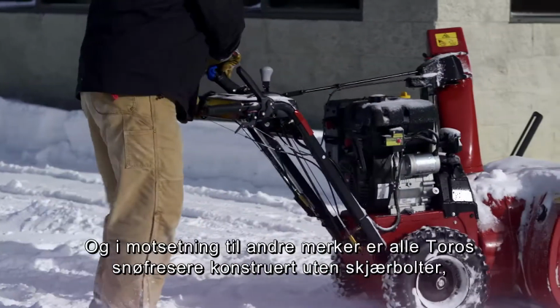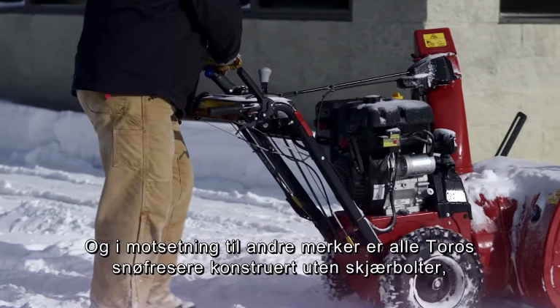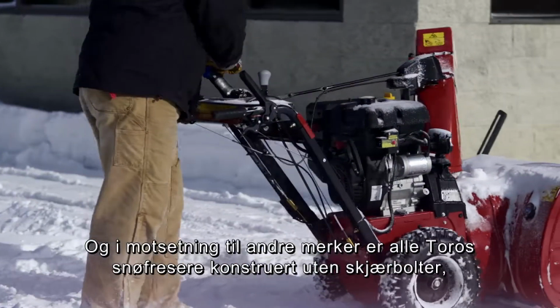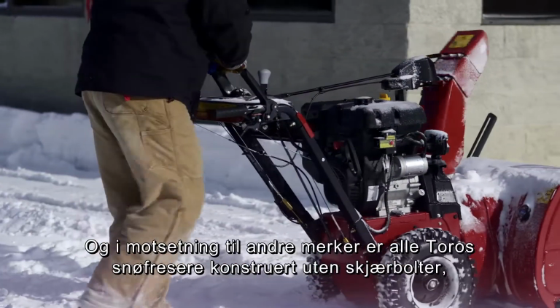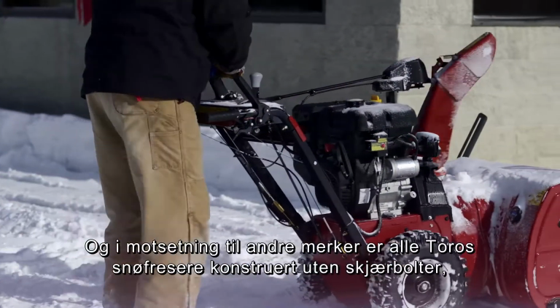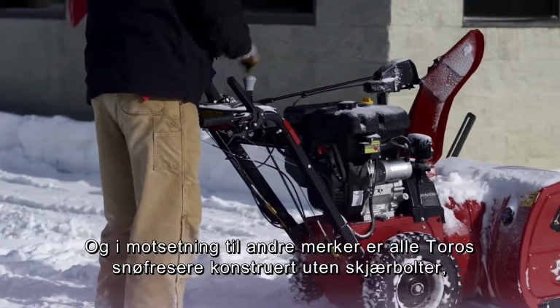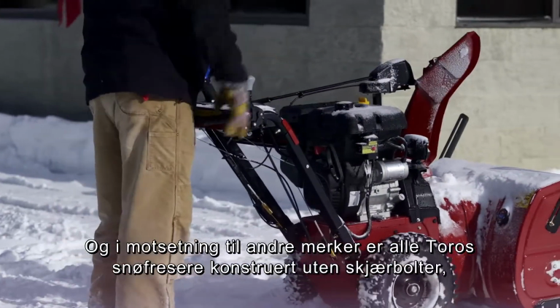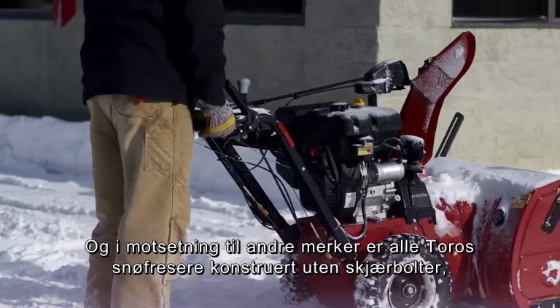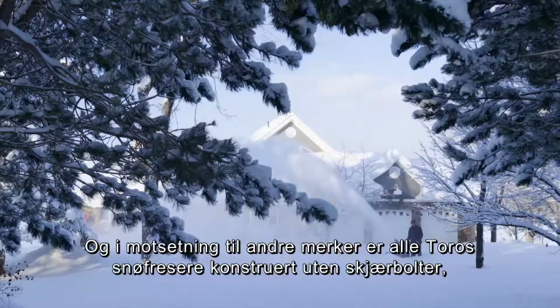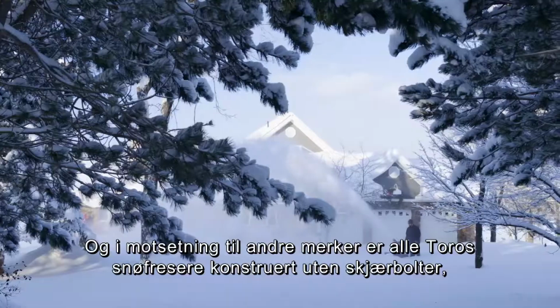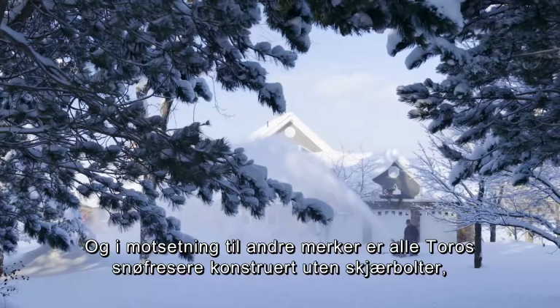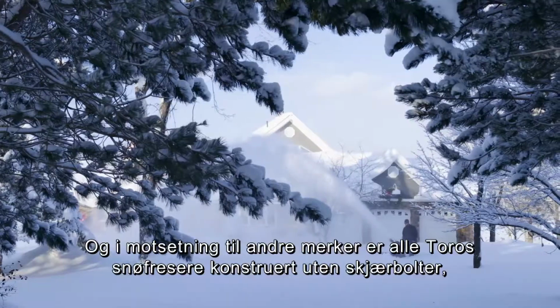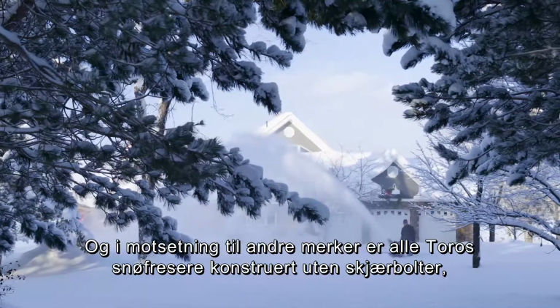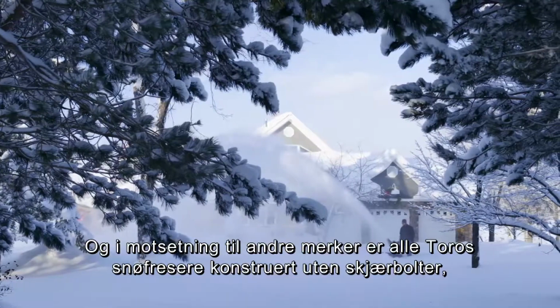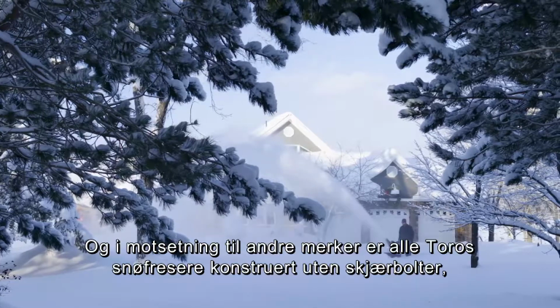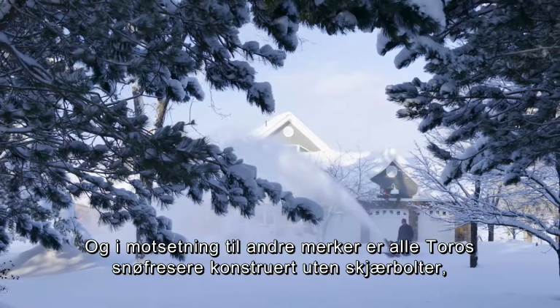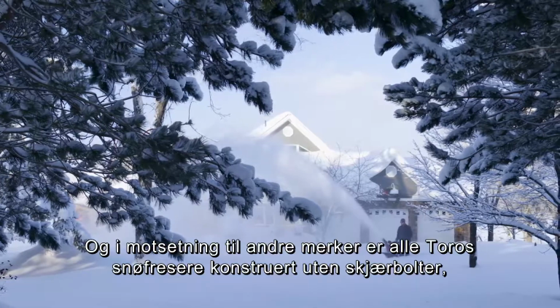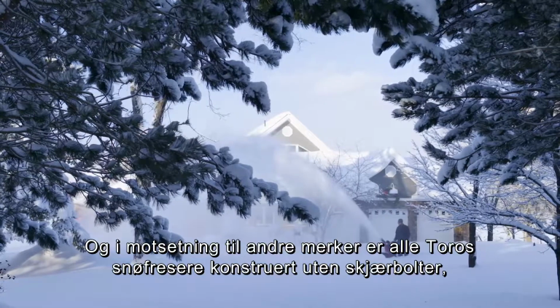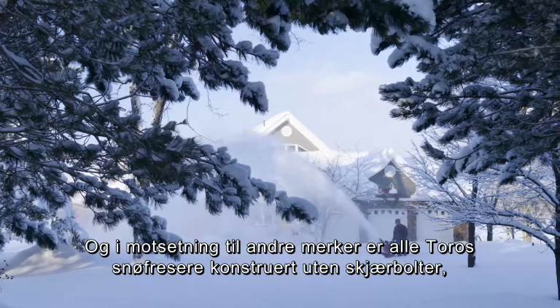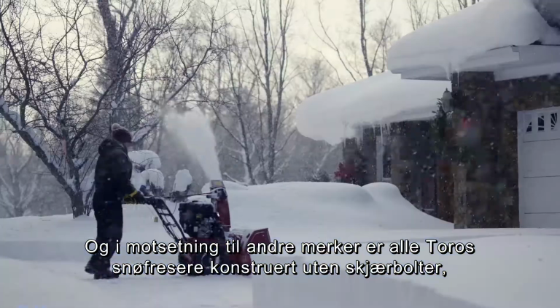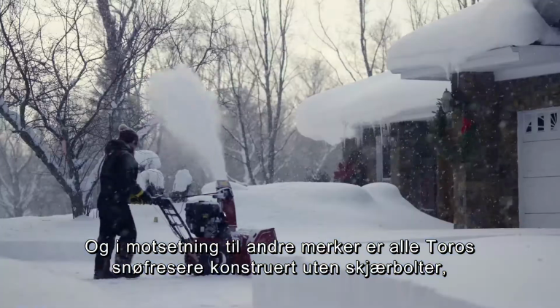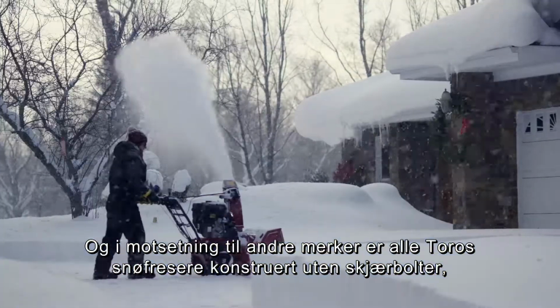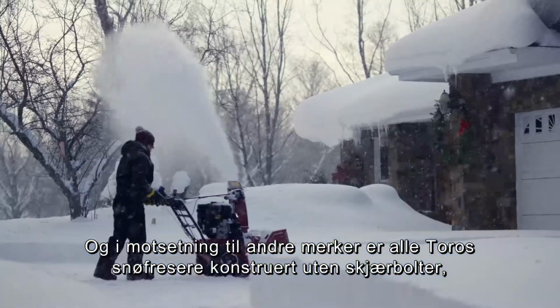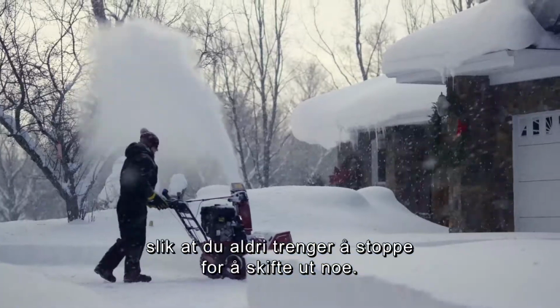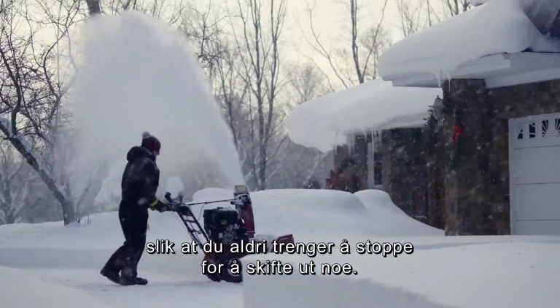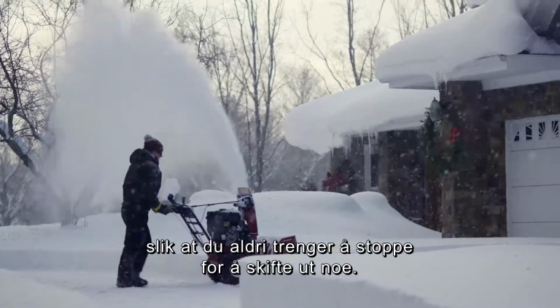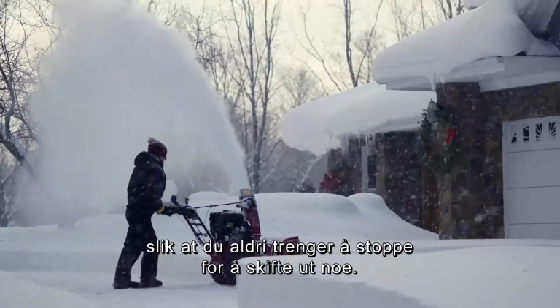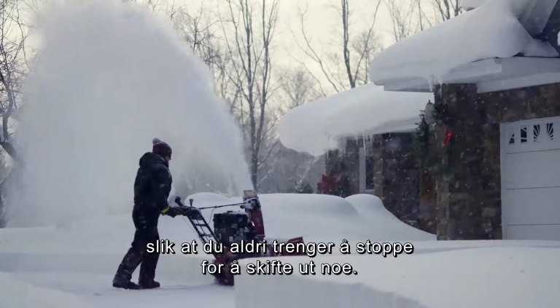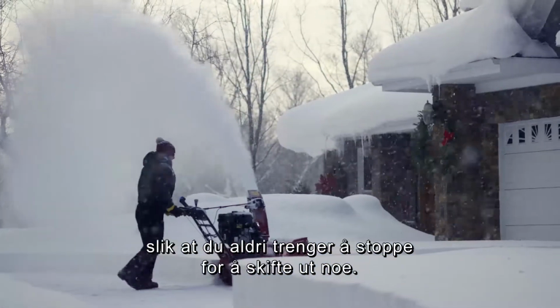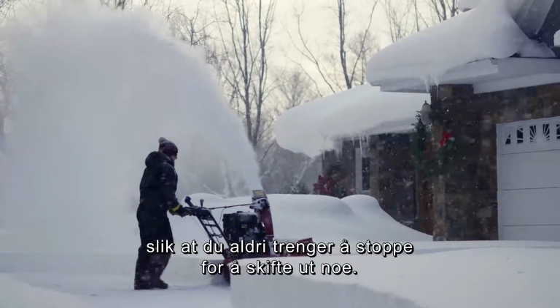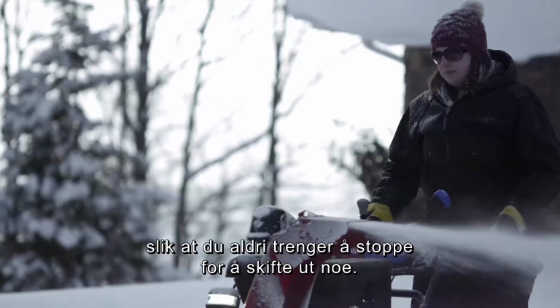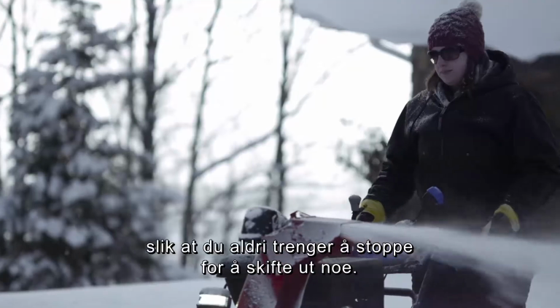And unlike other brands, all Toro snowblowers are engineered without shear pins, so you'll never have to stop to replace them.